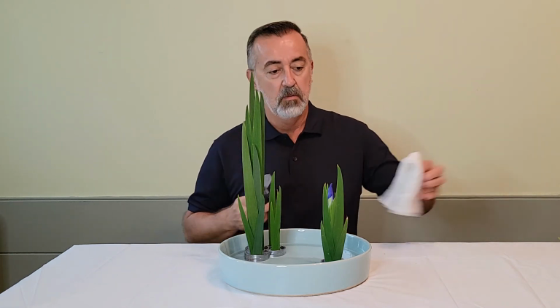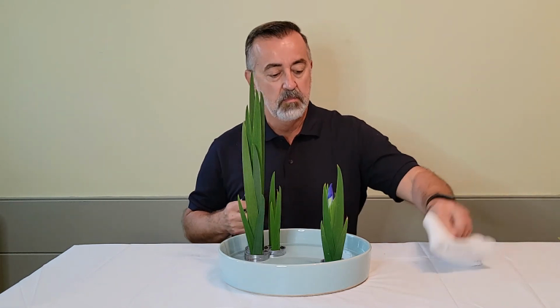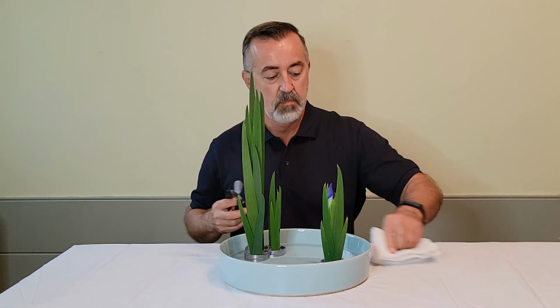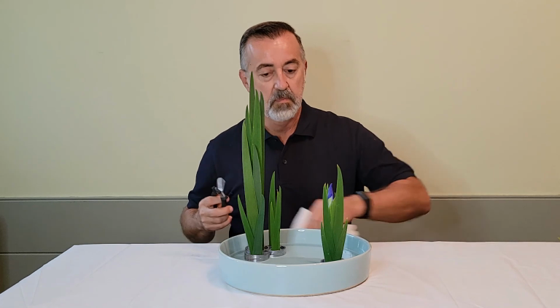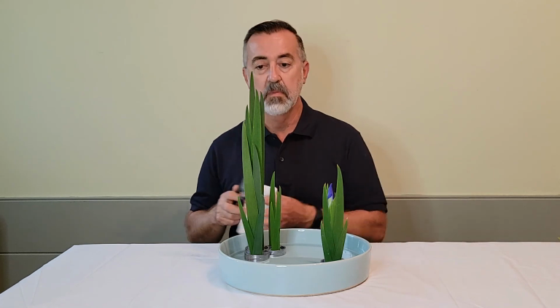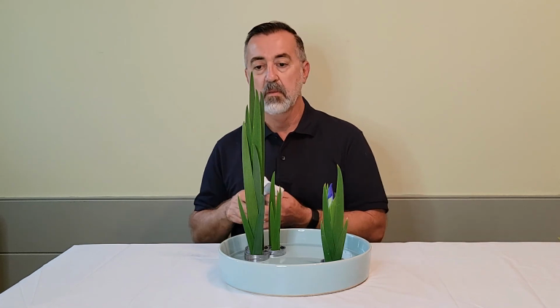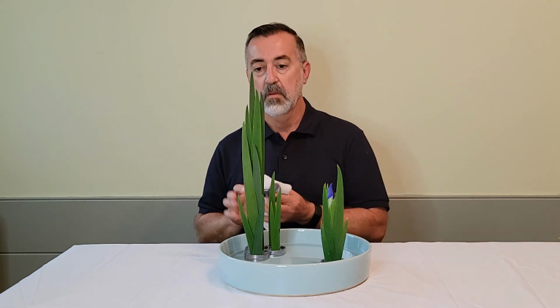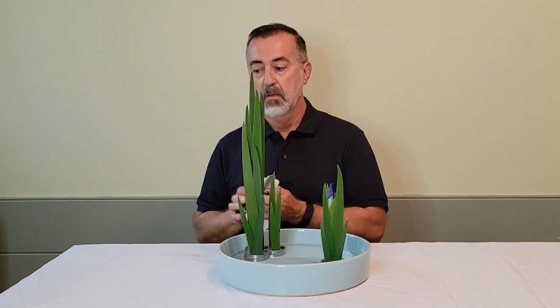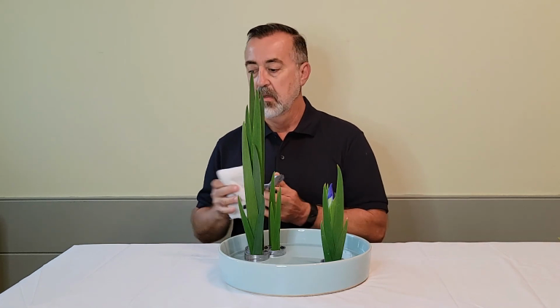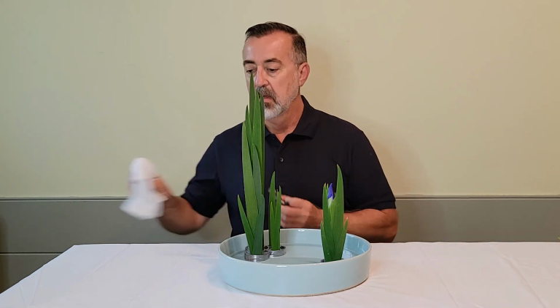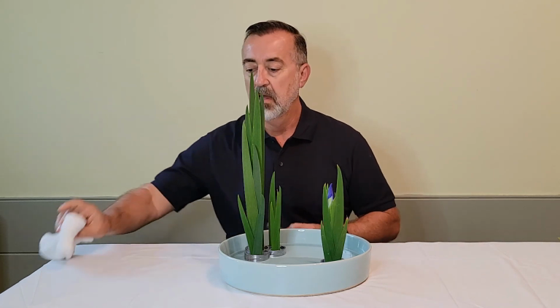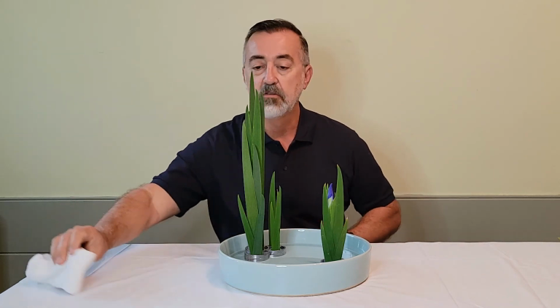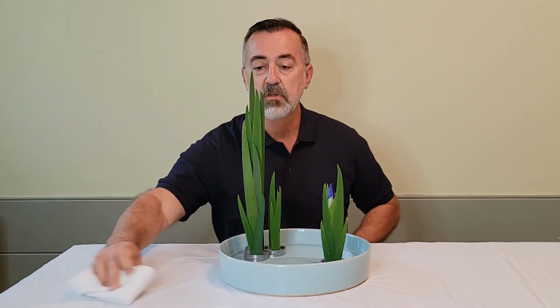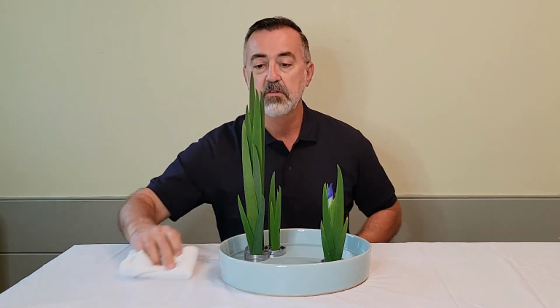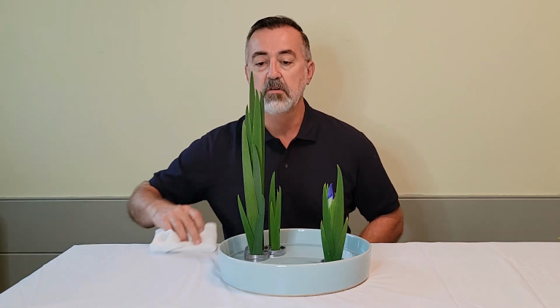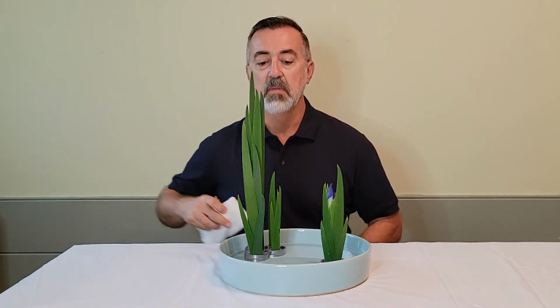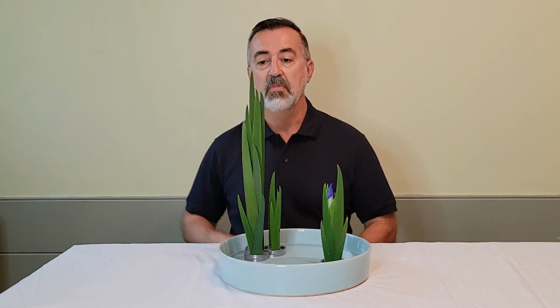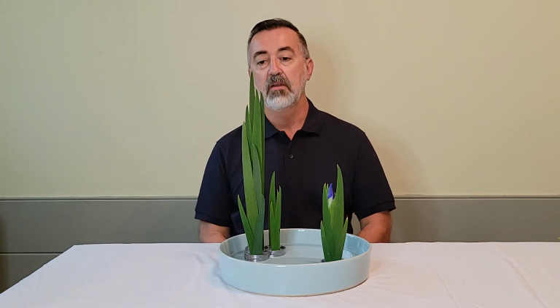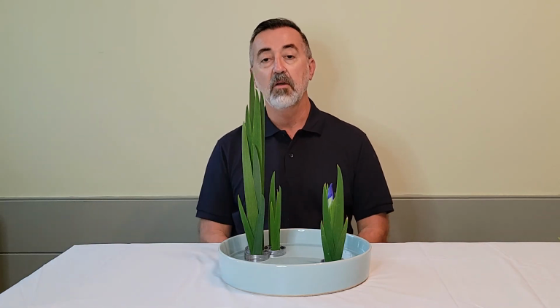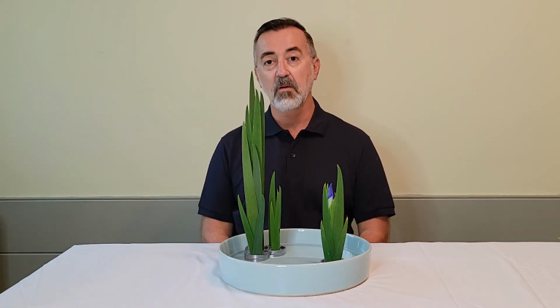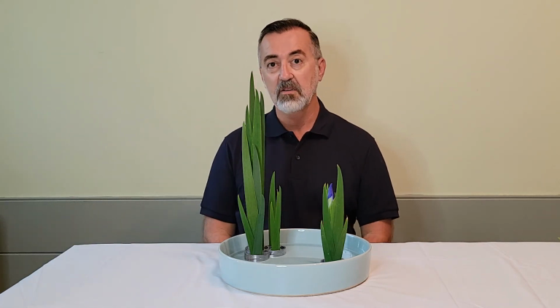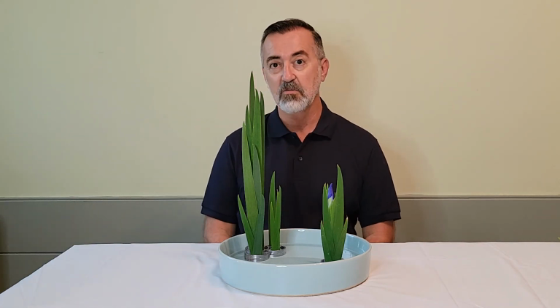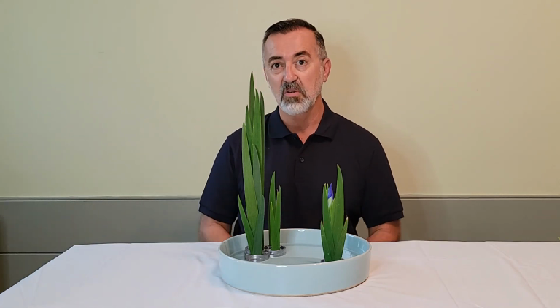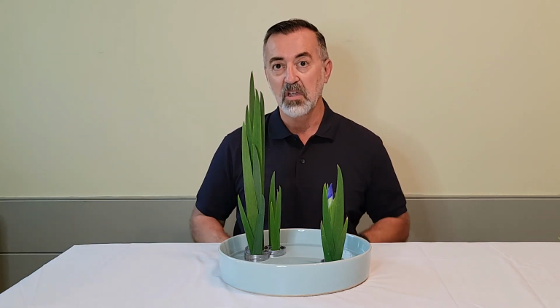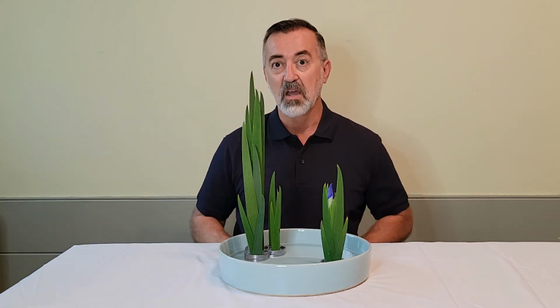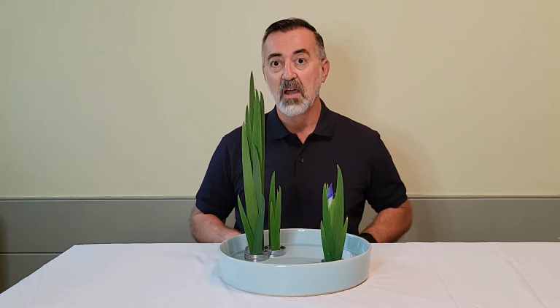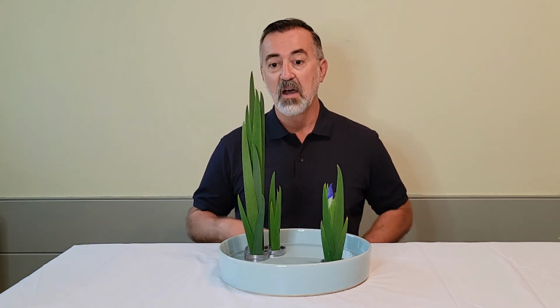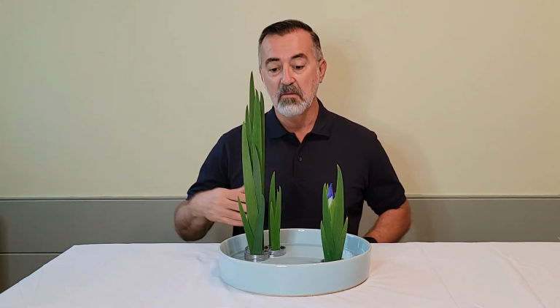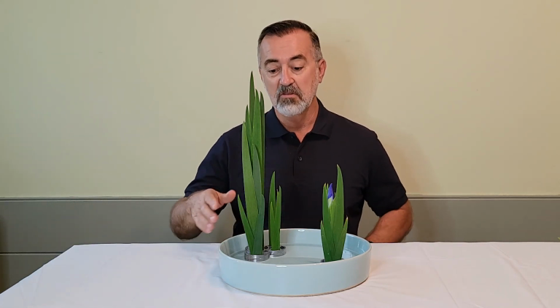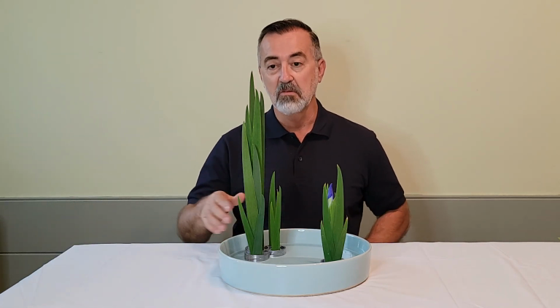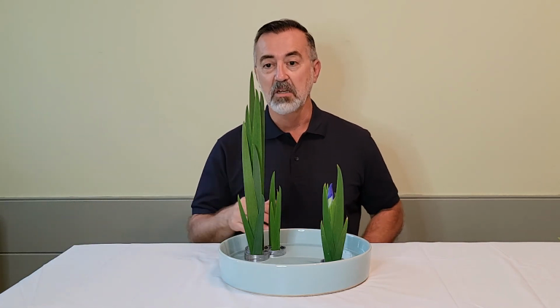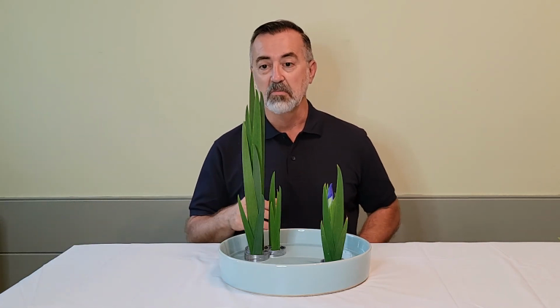And that is a traditional method early spring iris arrangement.